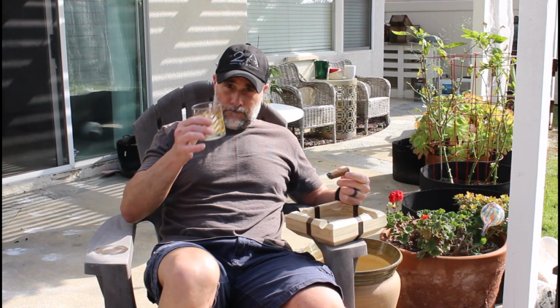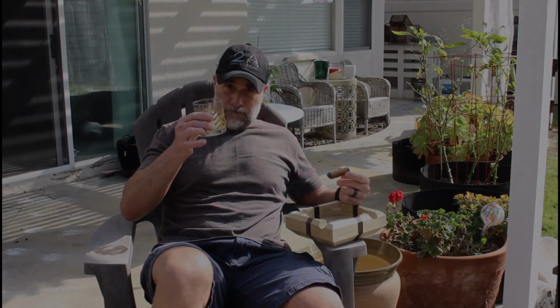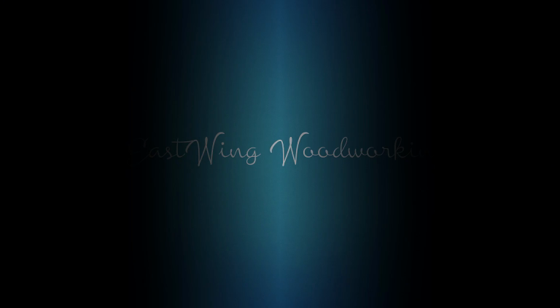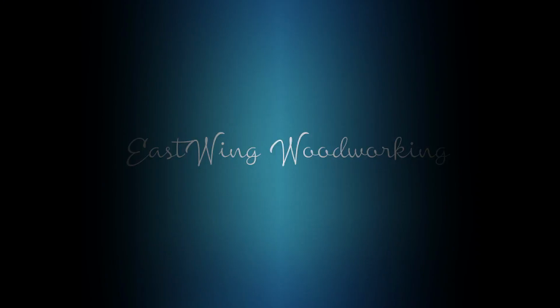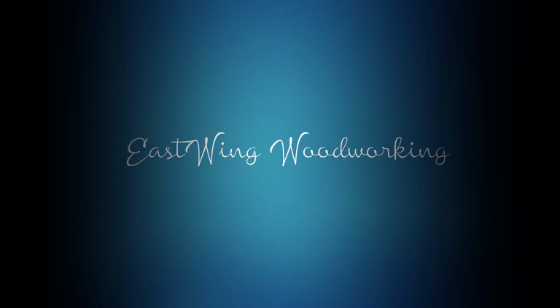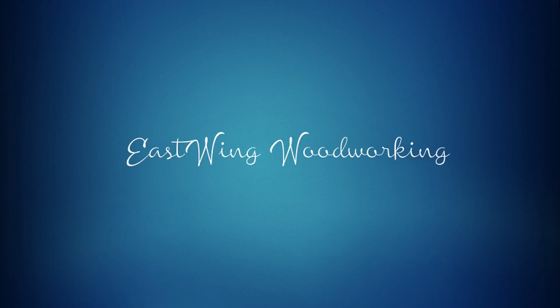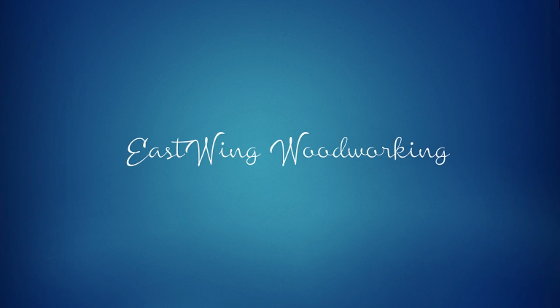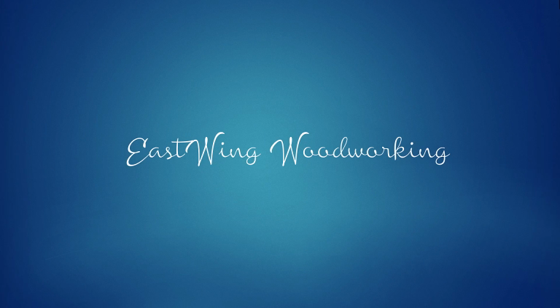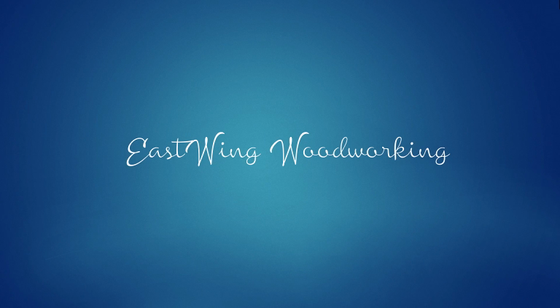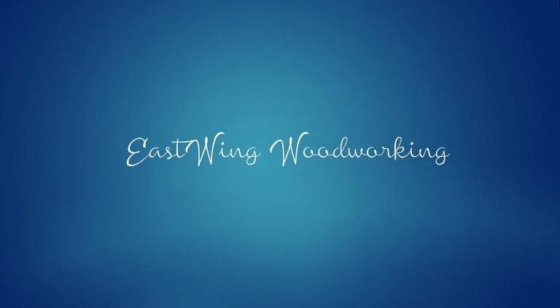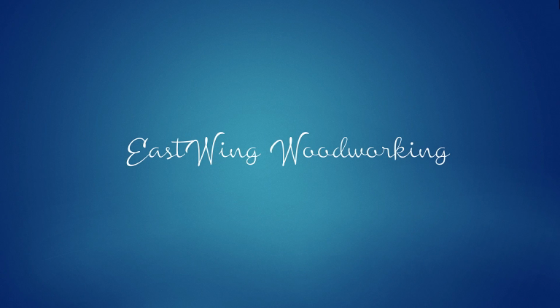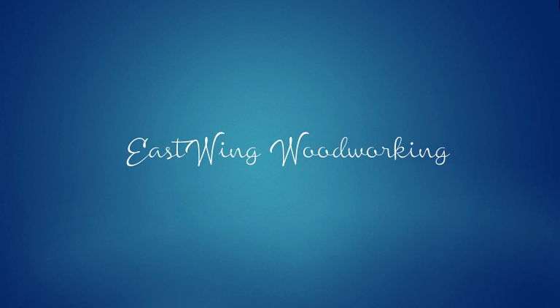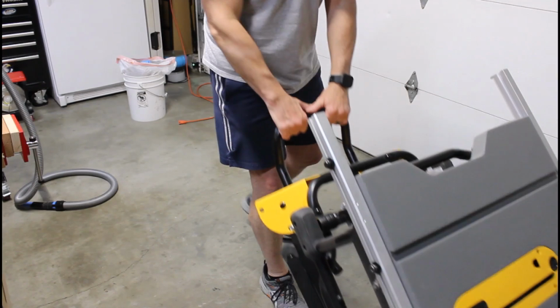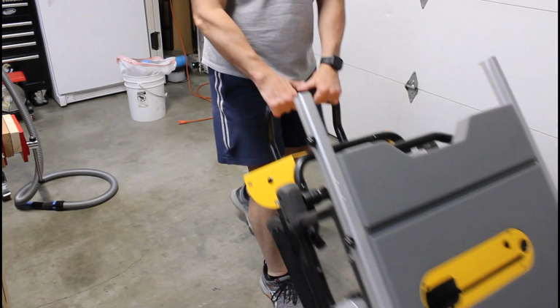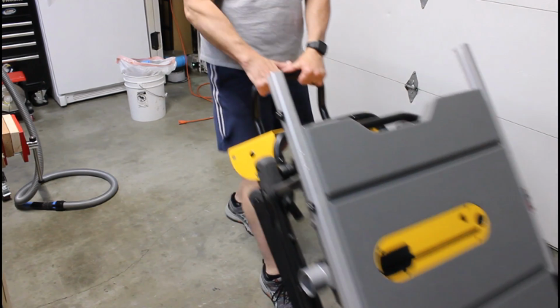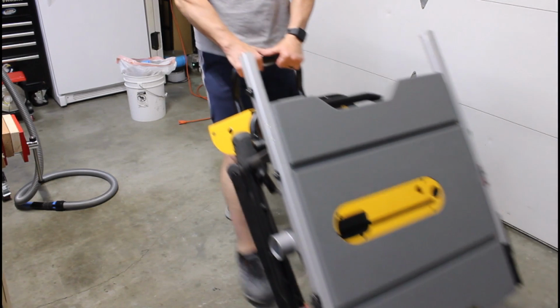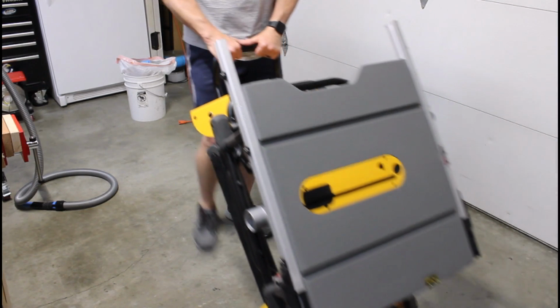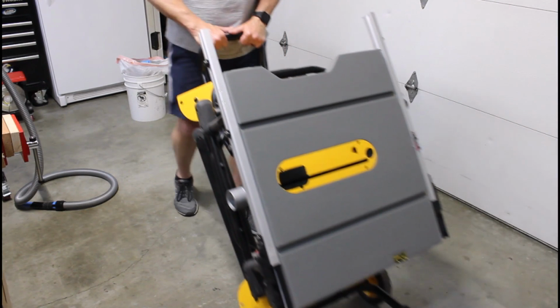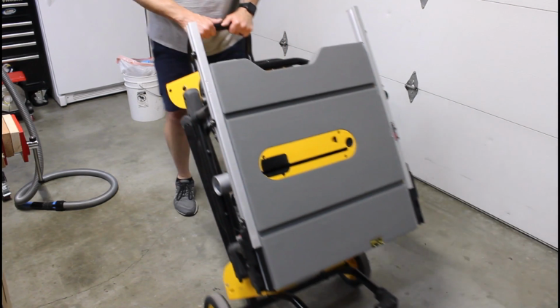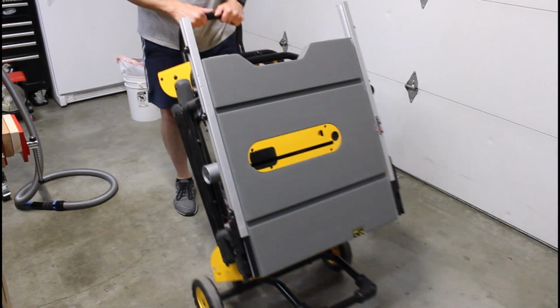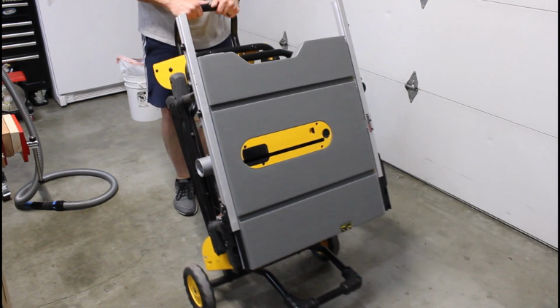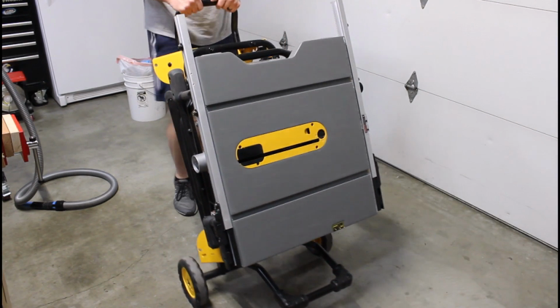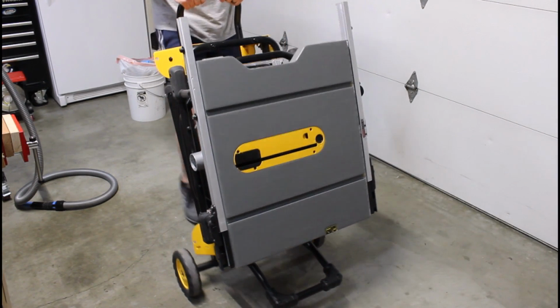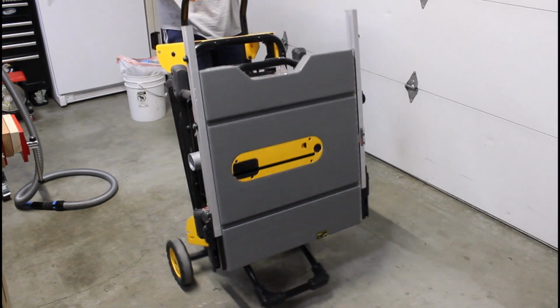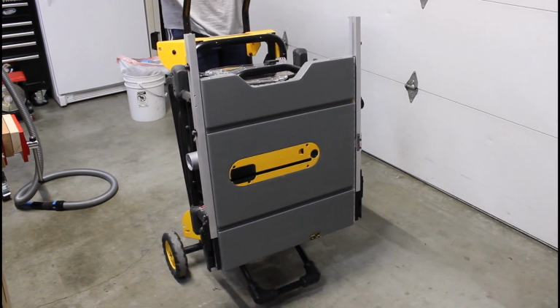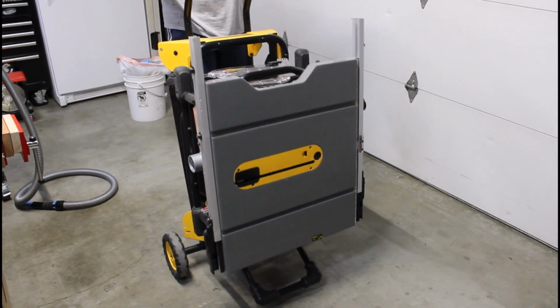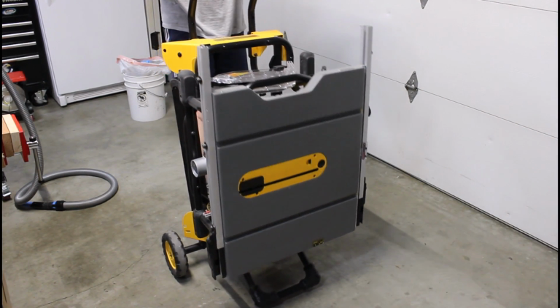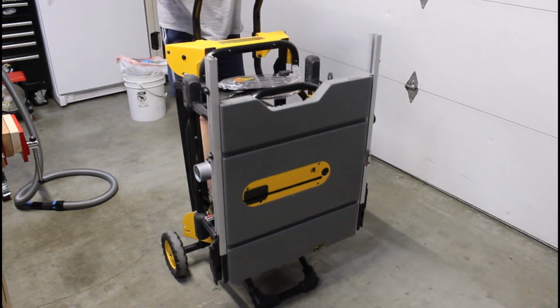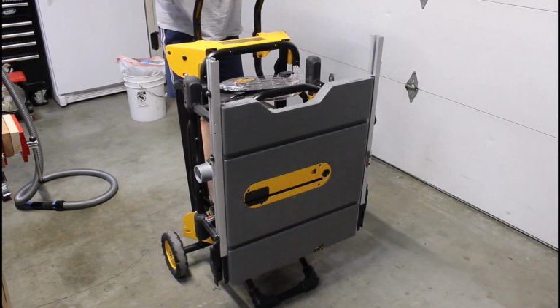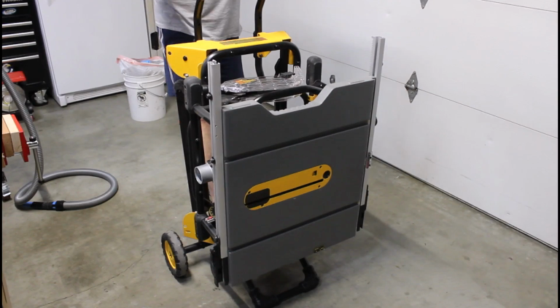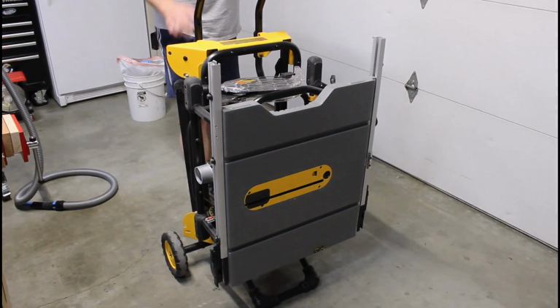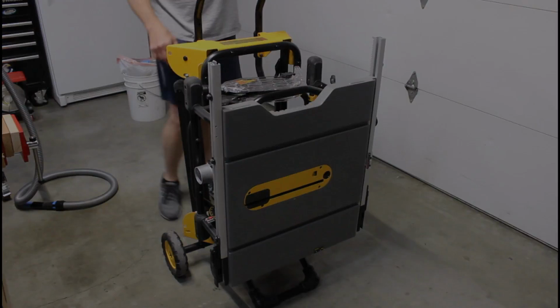East Wing Woodworking. In today's video we're going to make a couple simple cutting boards incorporating the CNC.